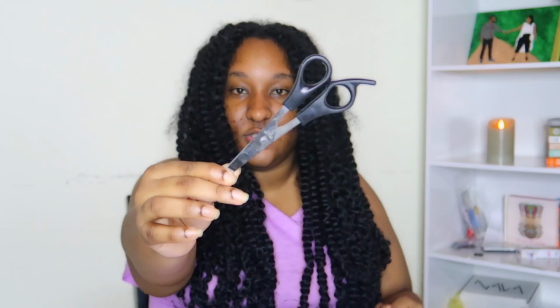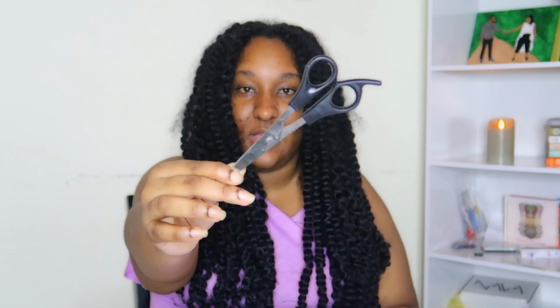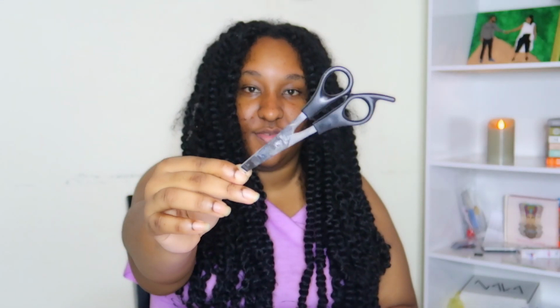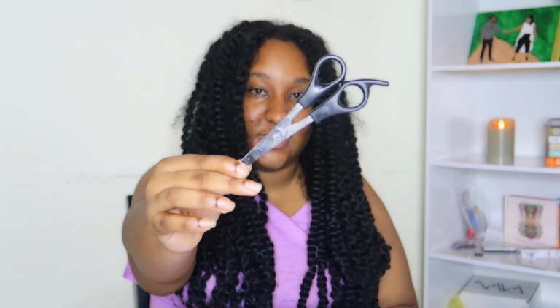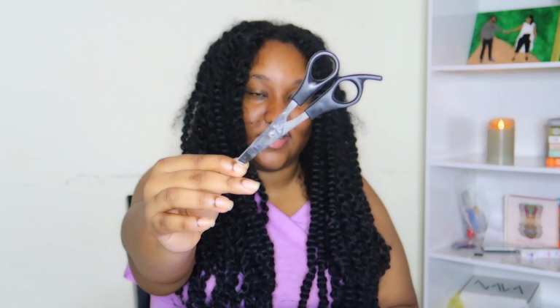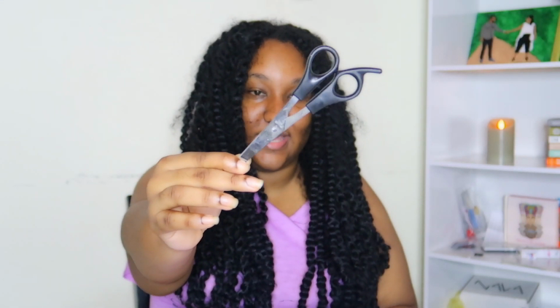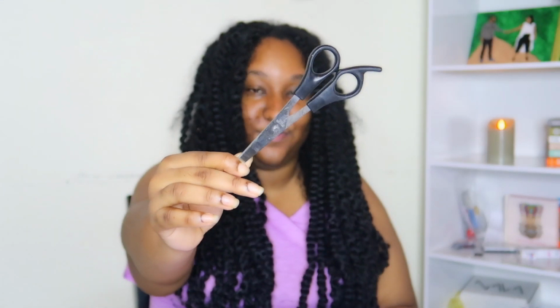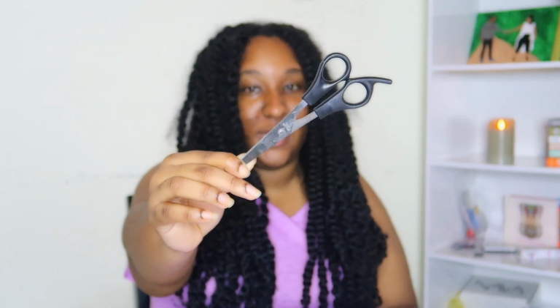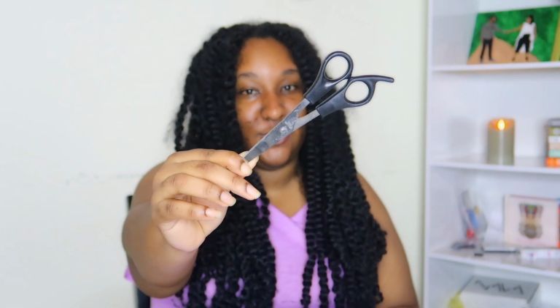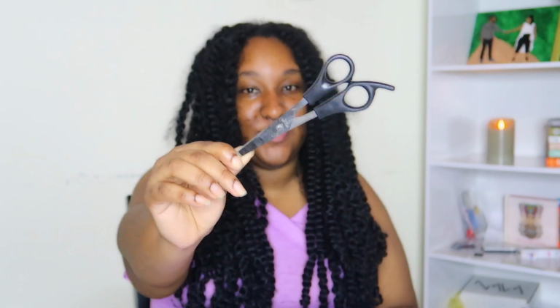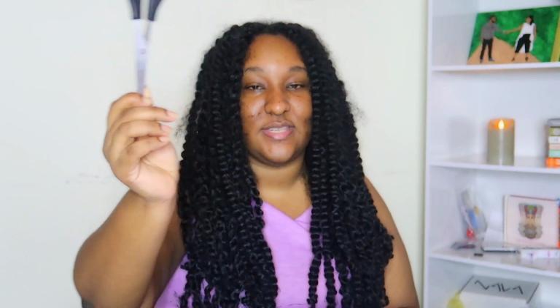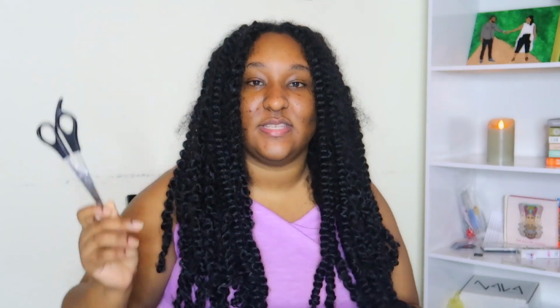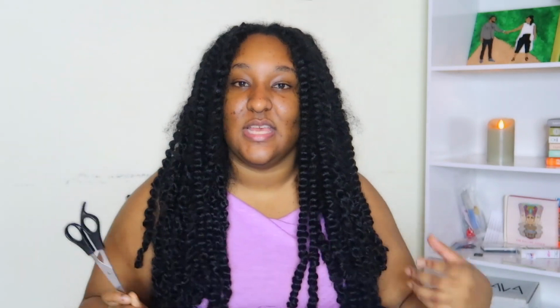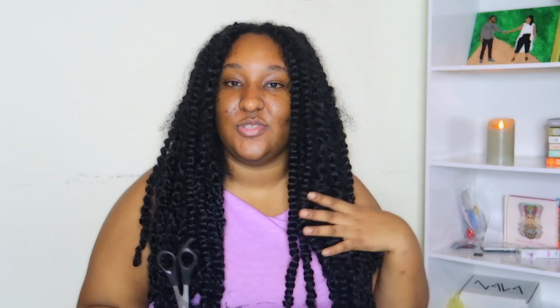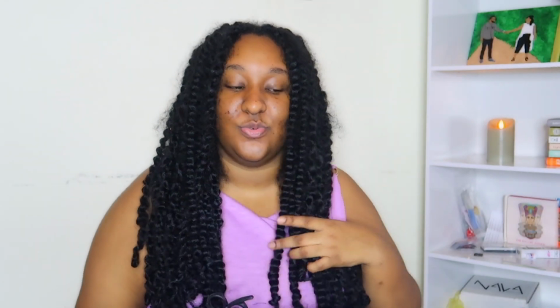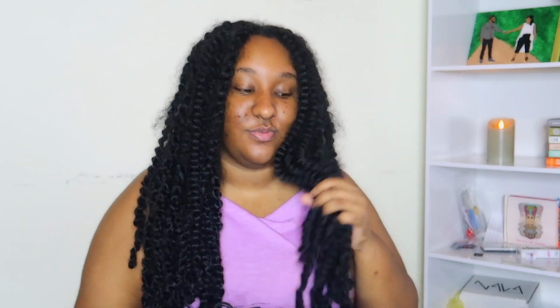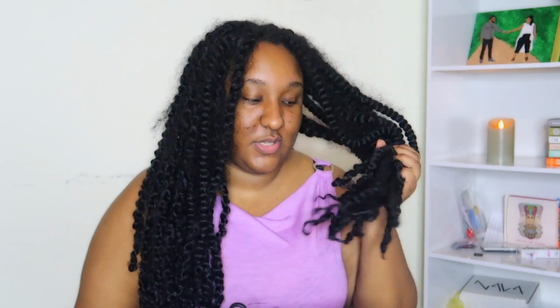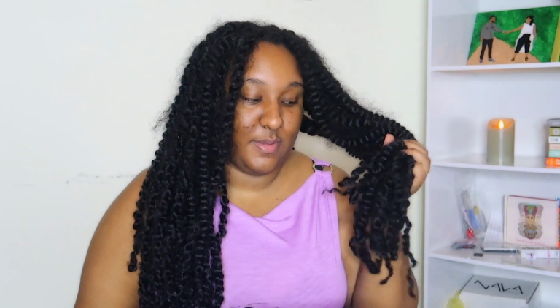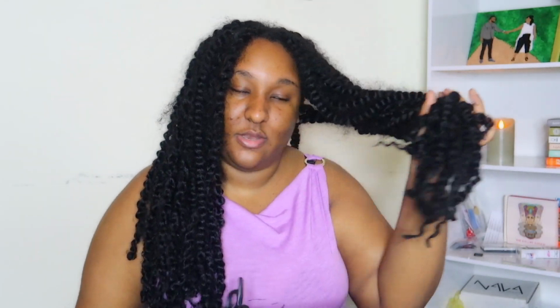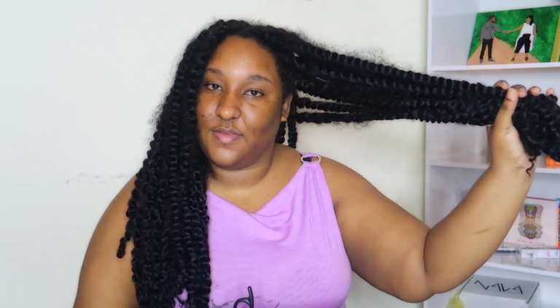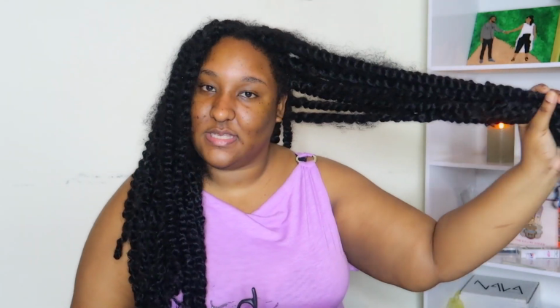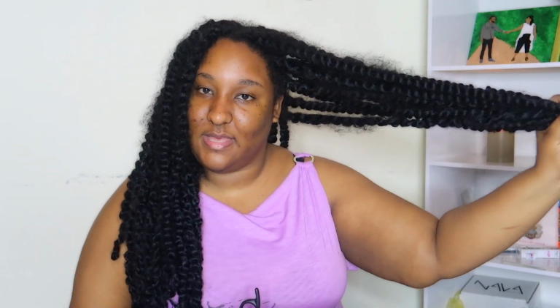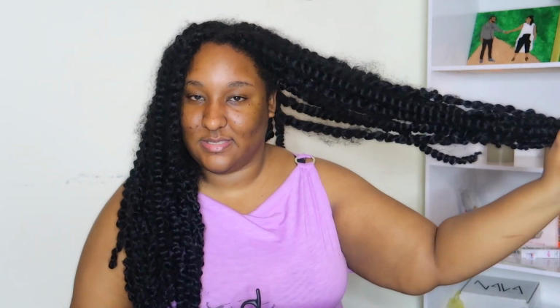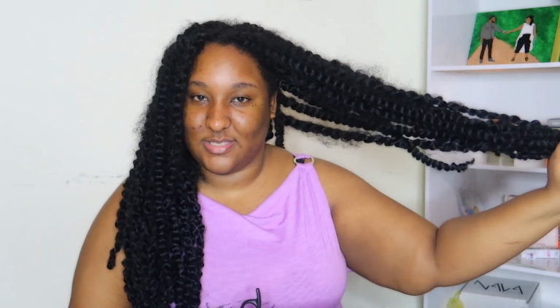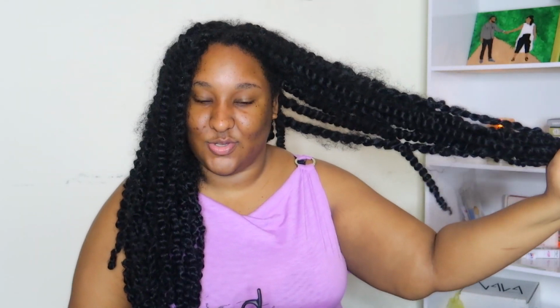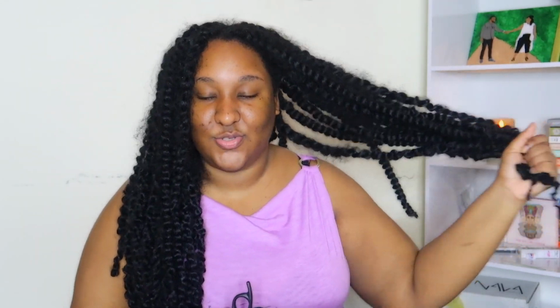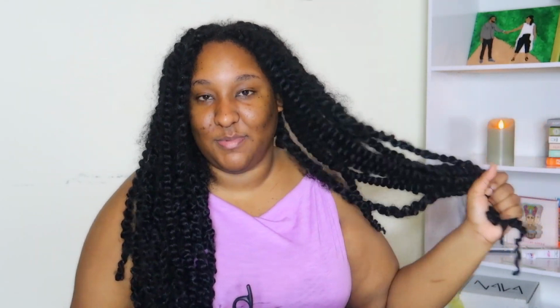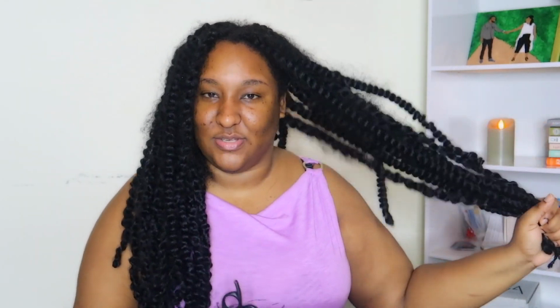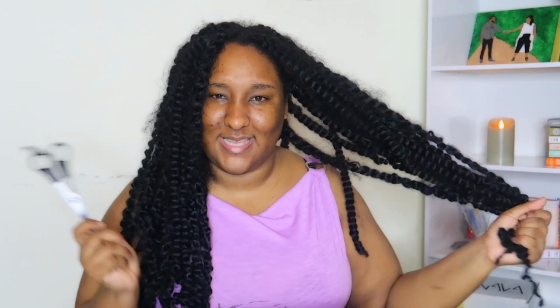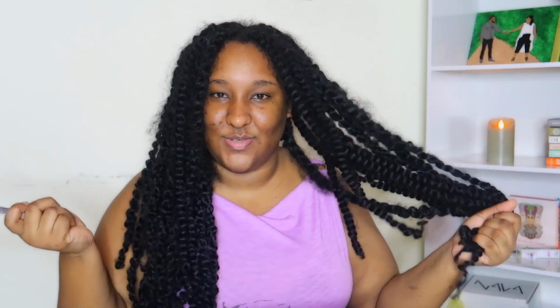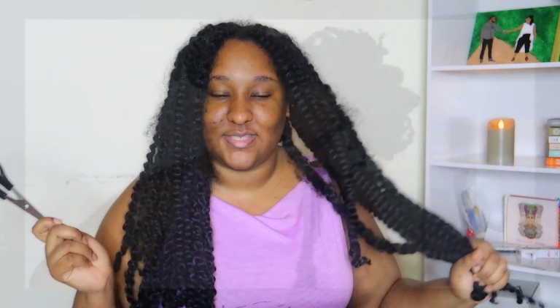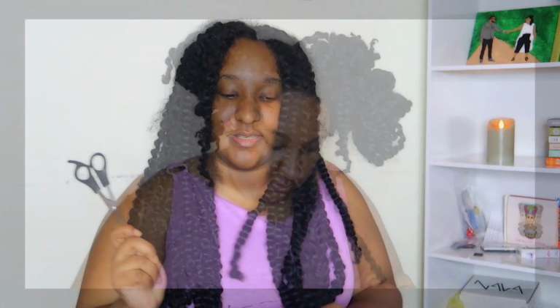So I have scissors here and I'm going to be using this to take off my hair. Now obviously my hair is not this long so I'm not really scared to use scissors.